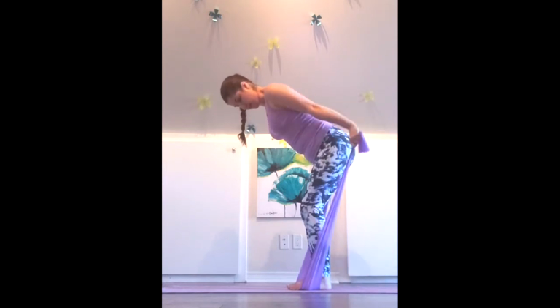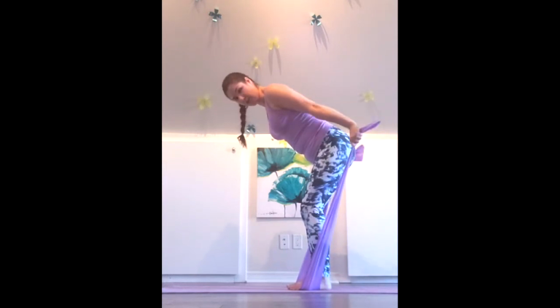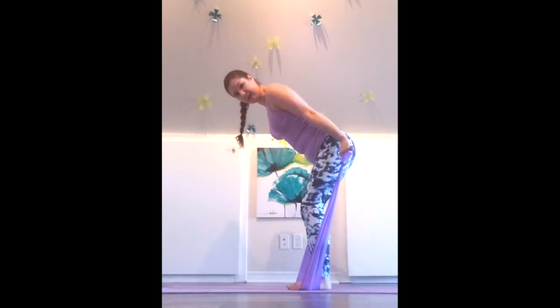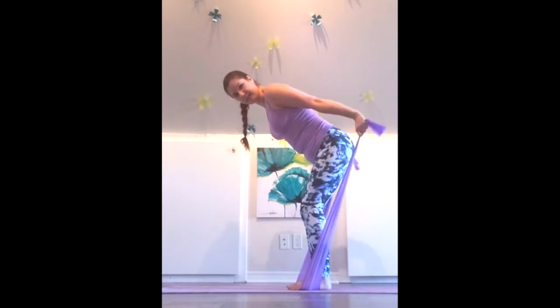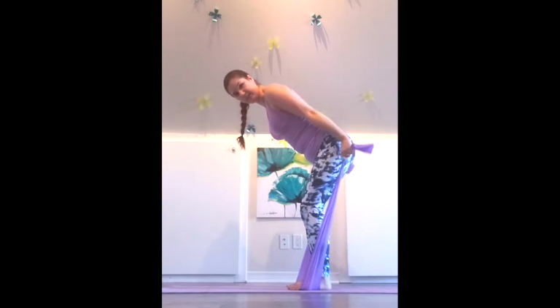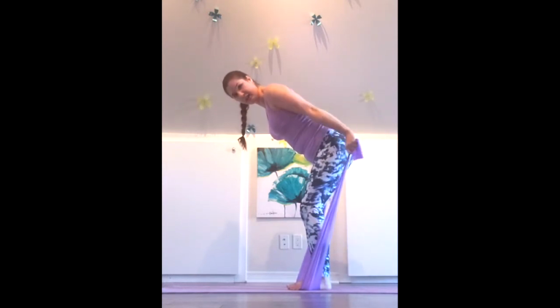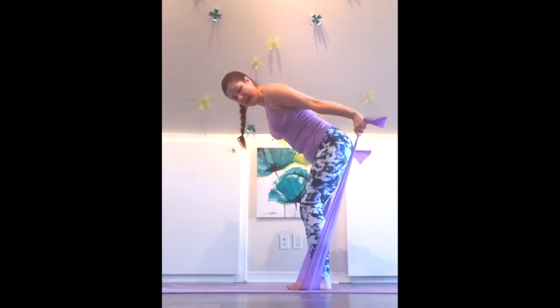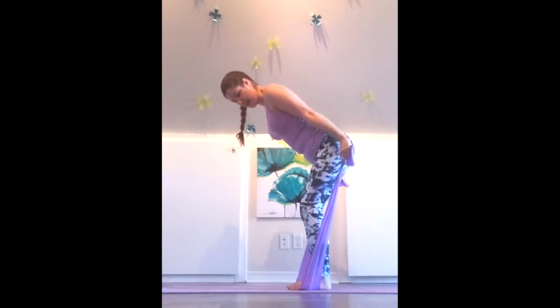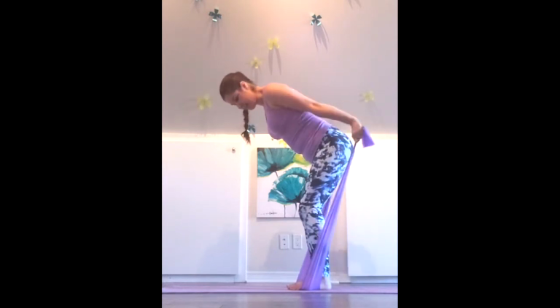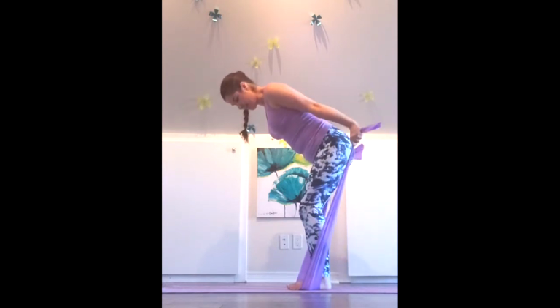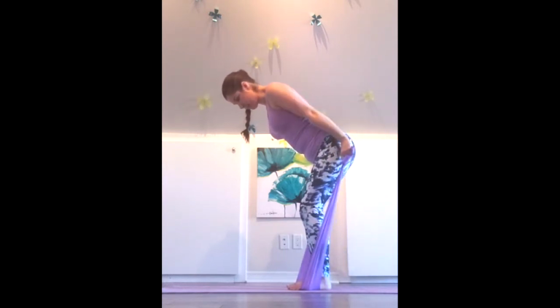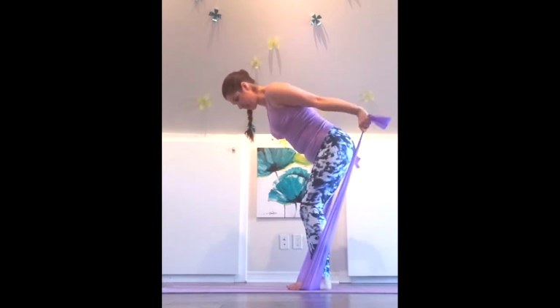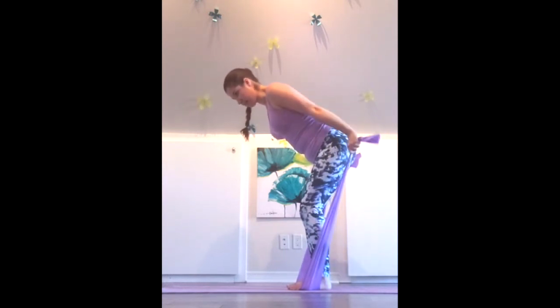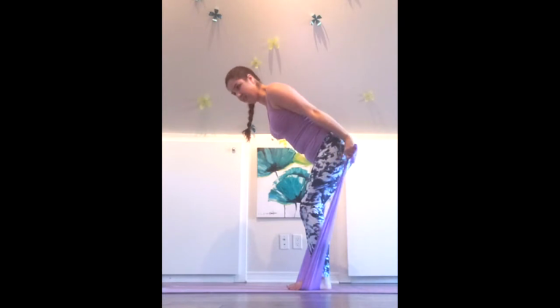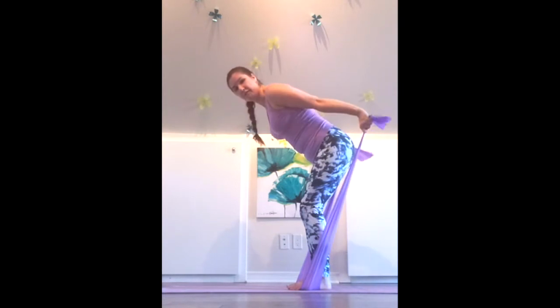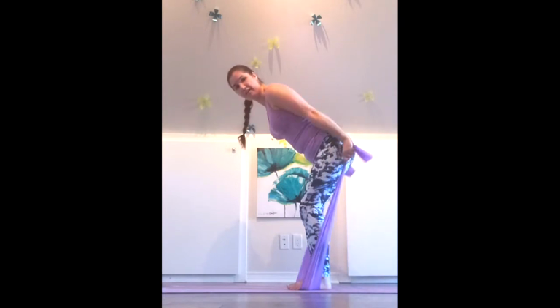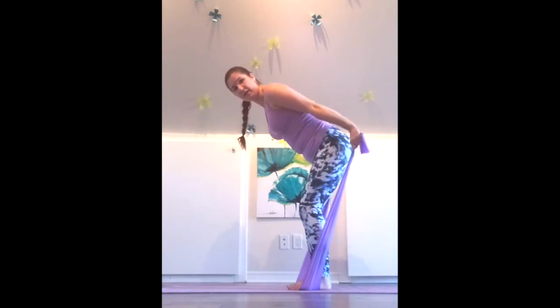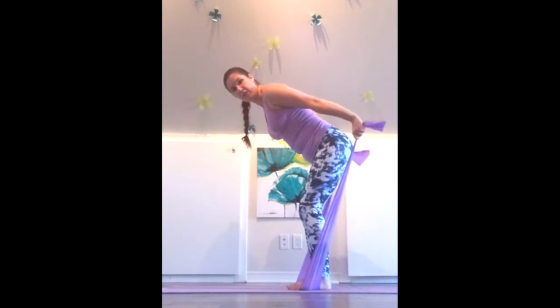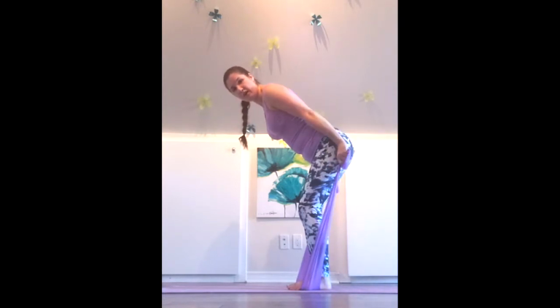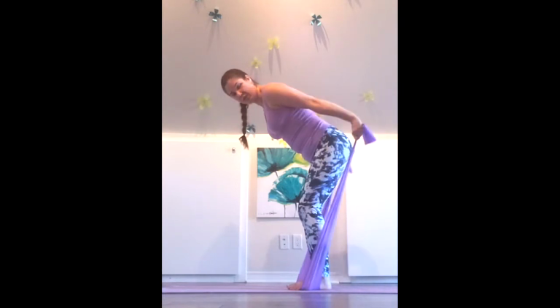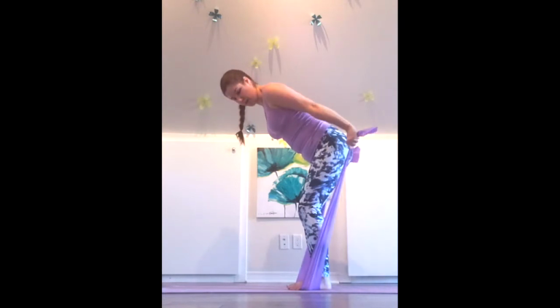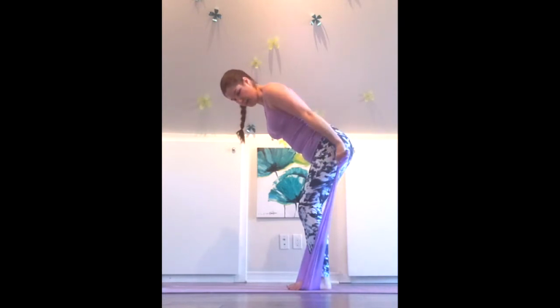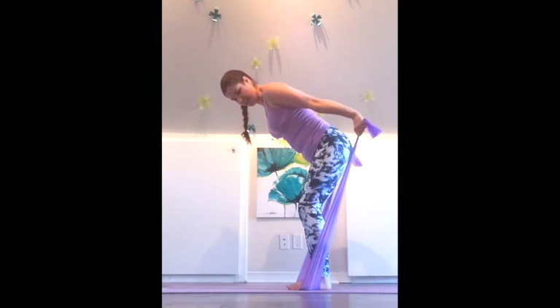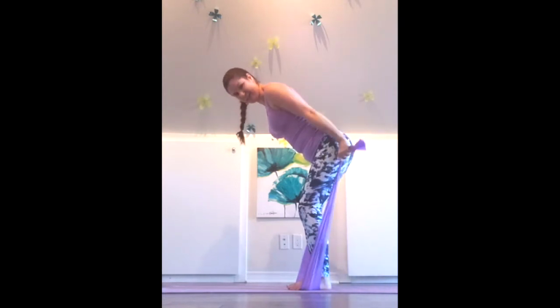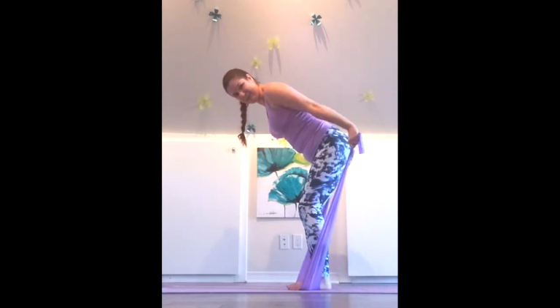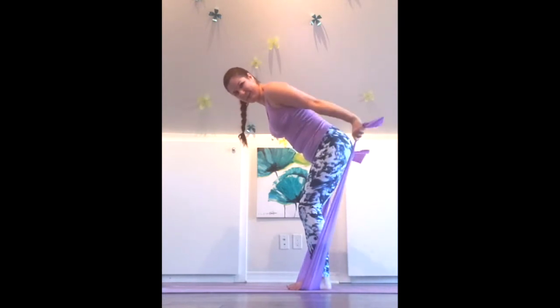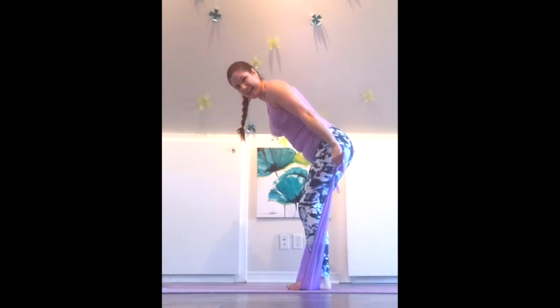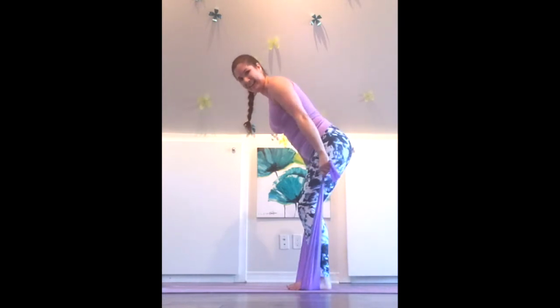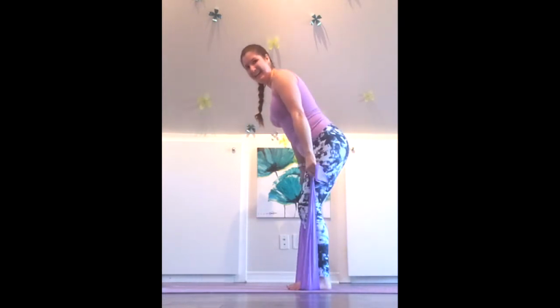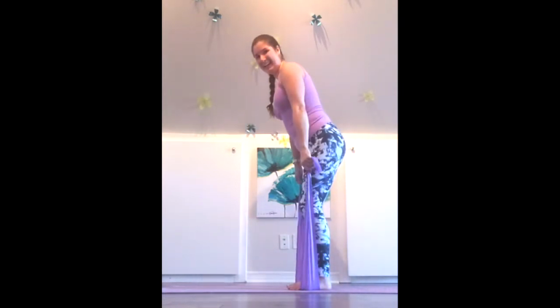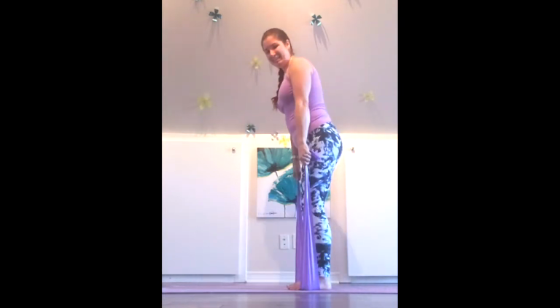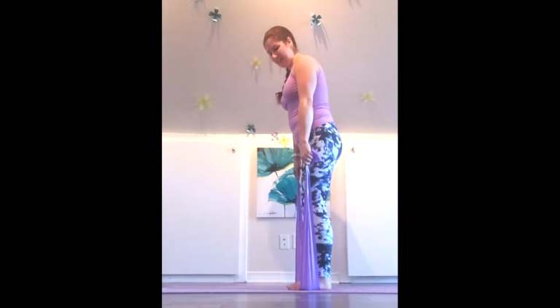Little pulses for eight counts down to one. Nice work.